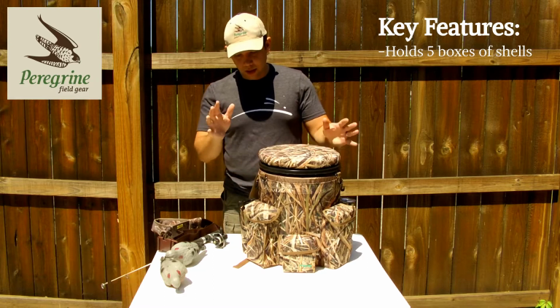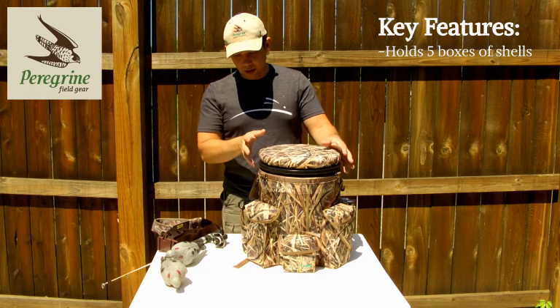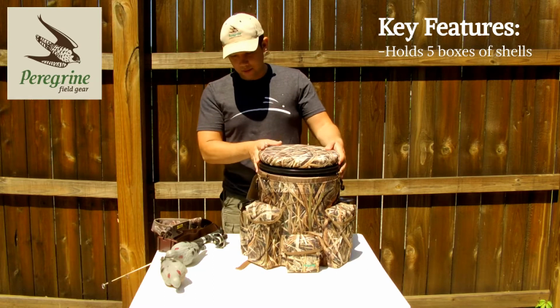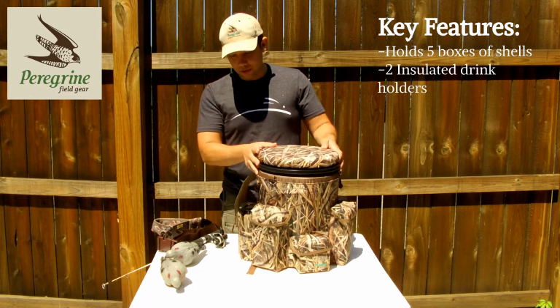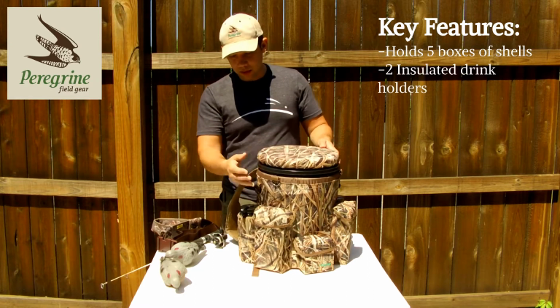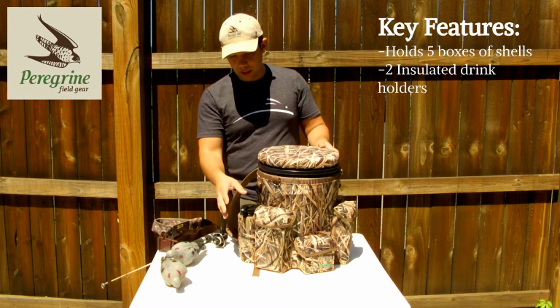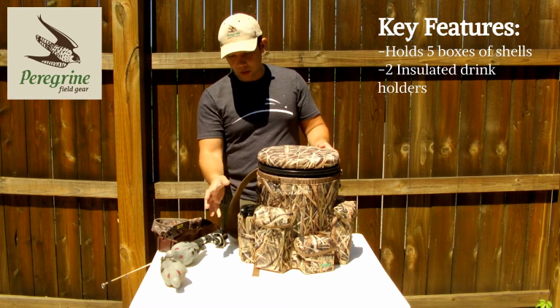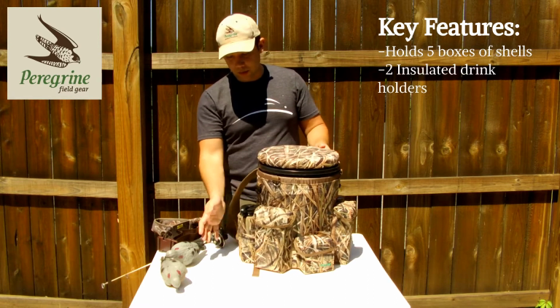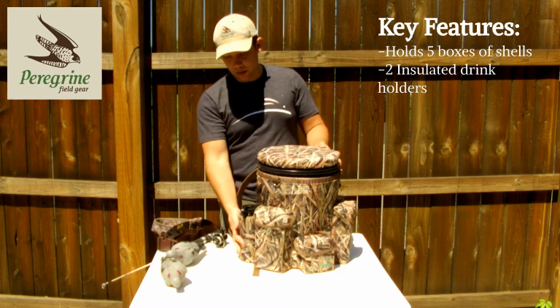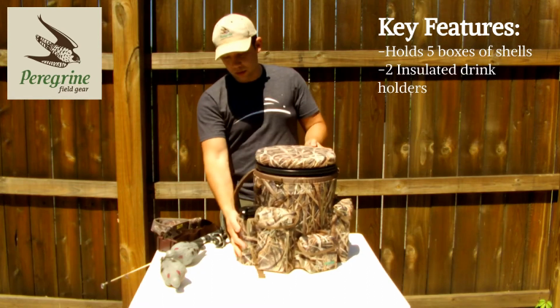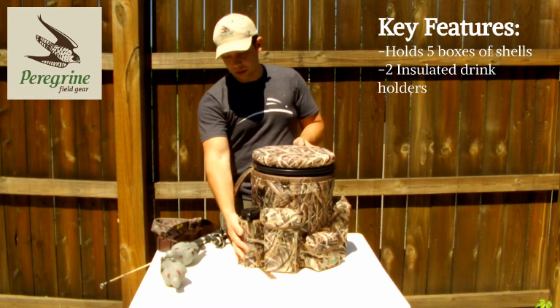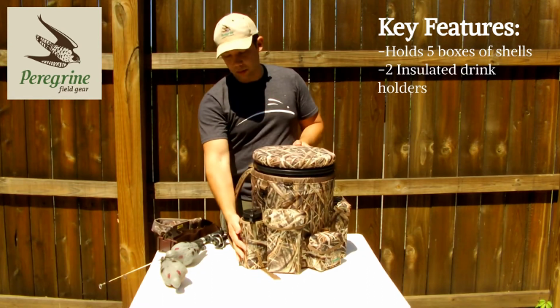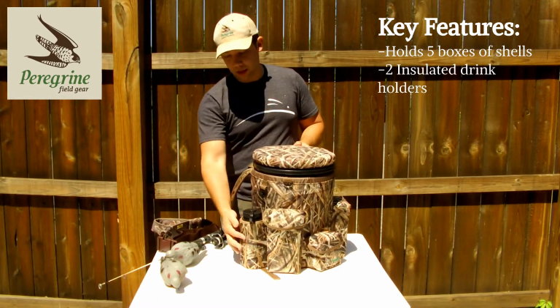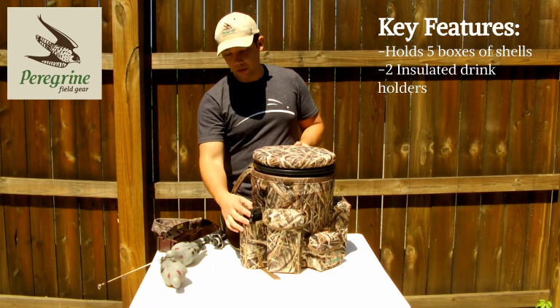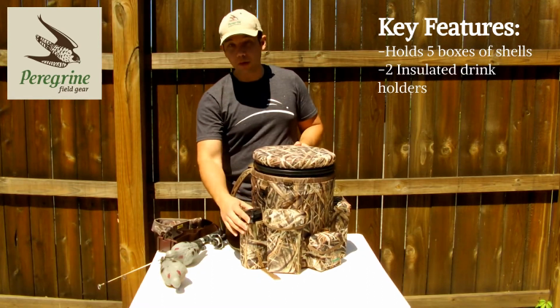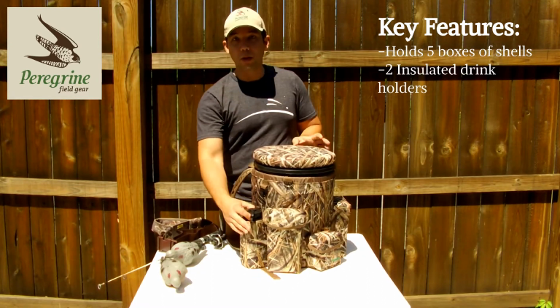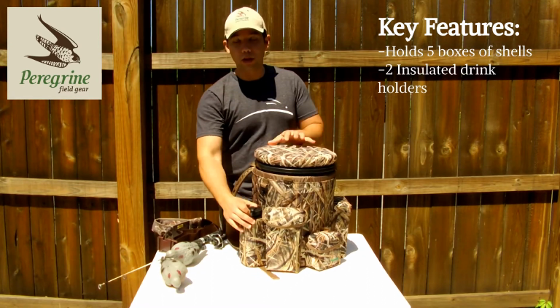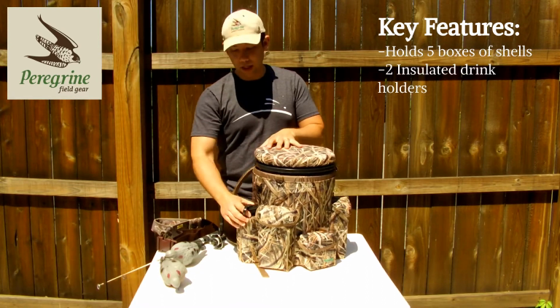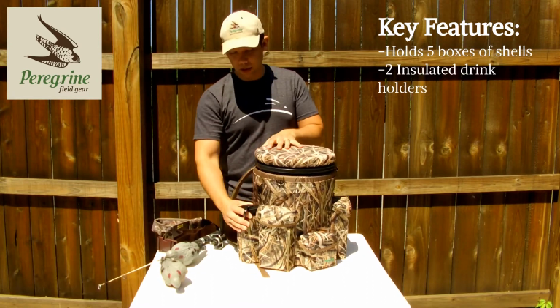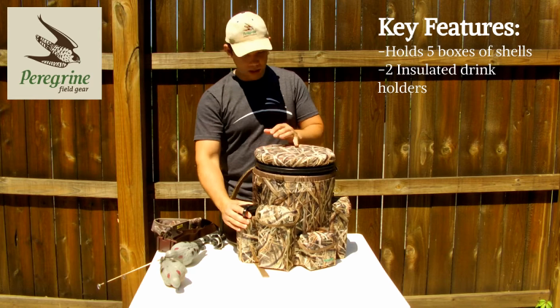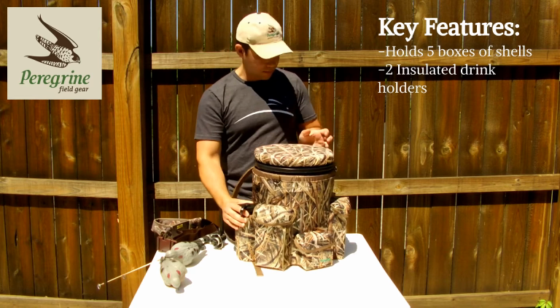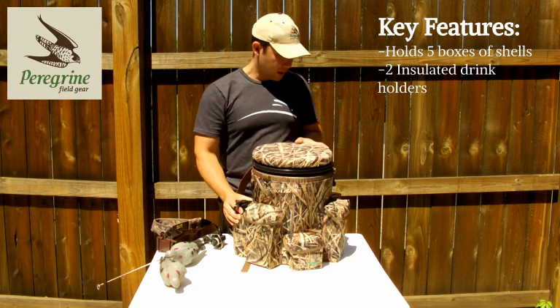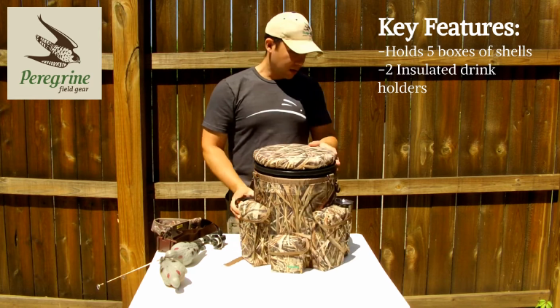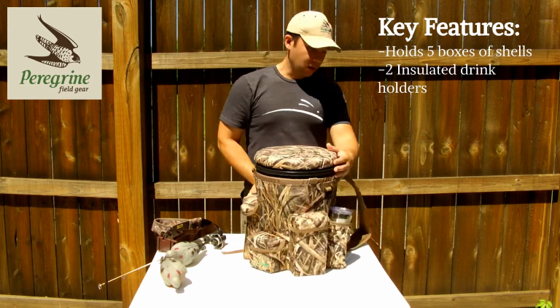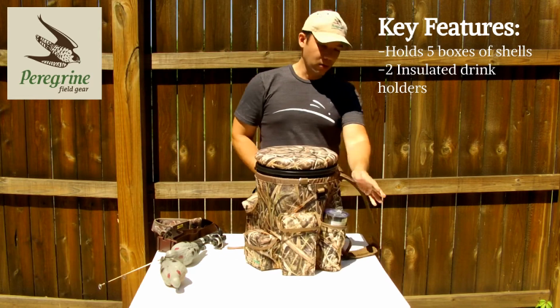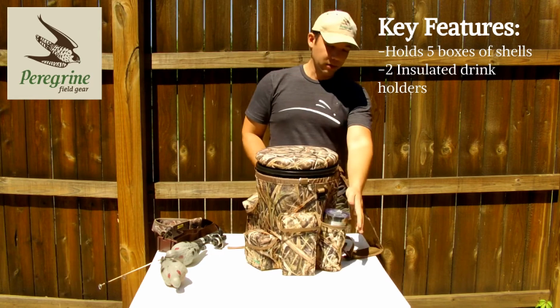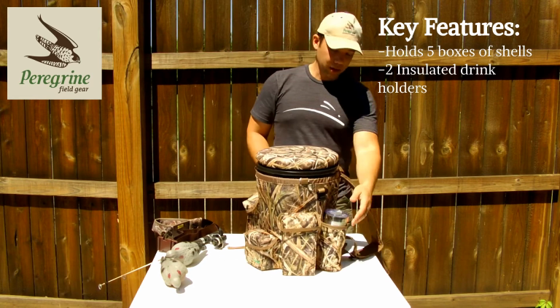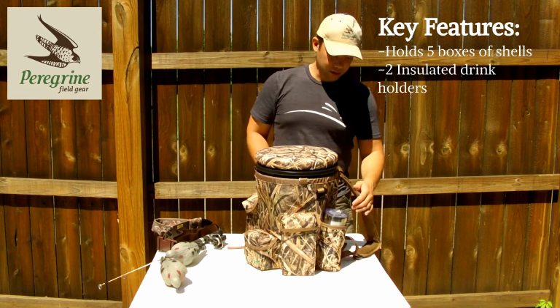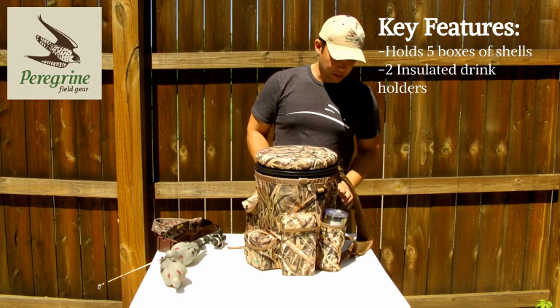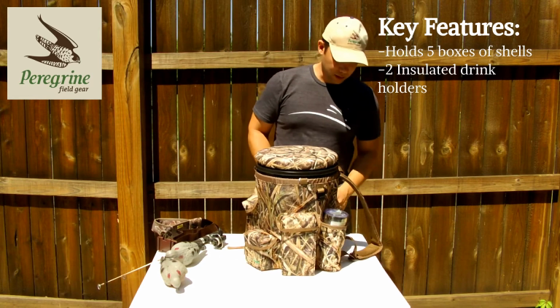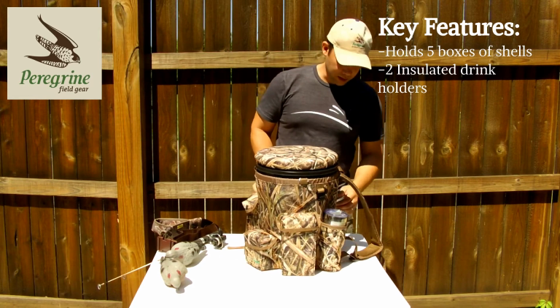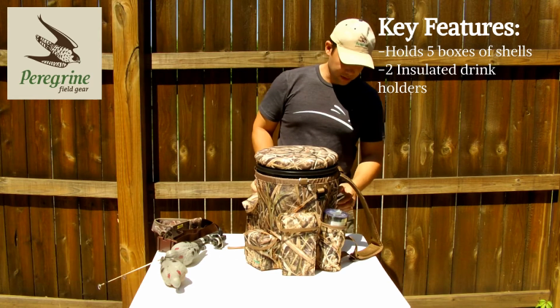You have two insulated water bottle holders that are big enough to hold a 1-liter Nalgene bottle for your morning coffee.